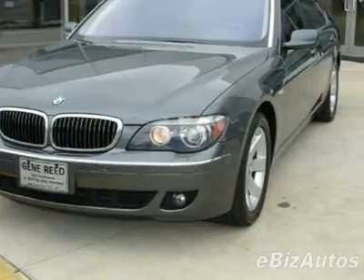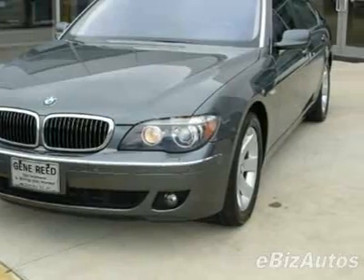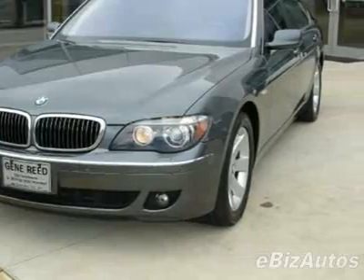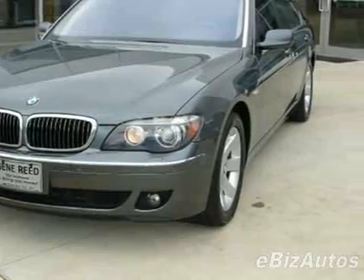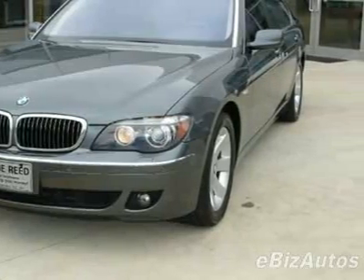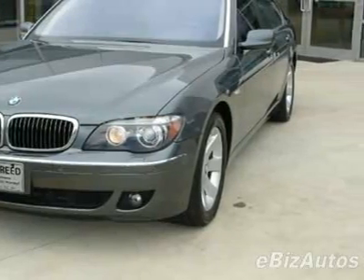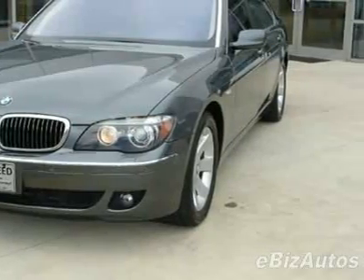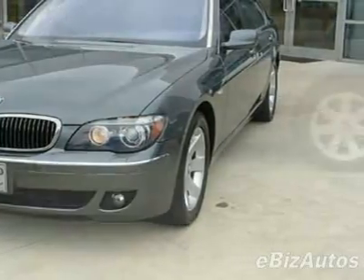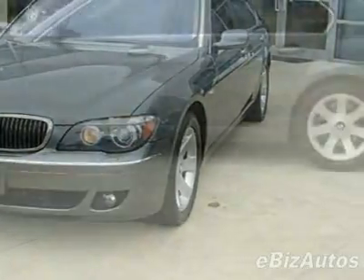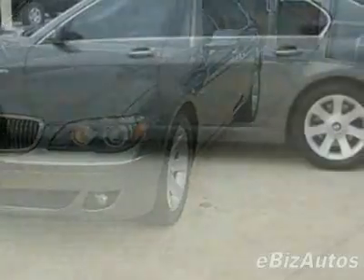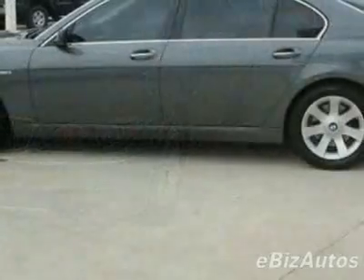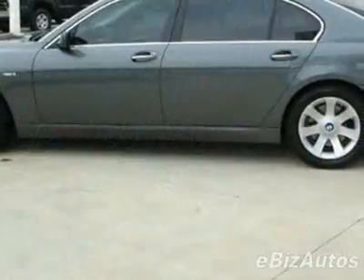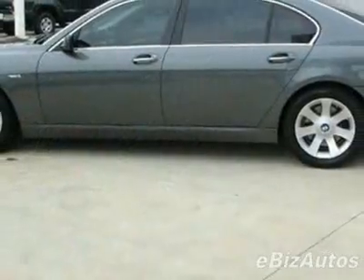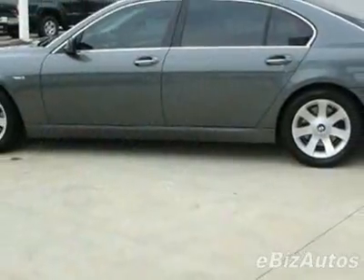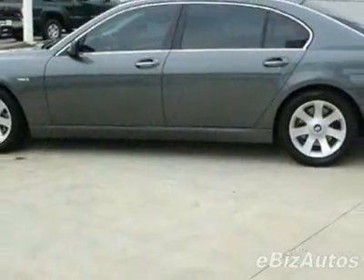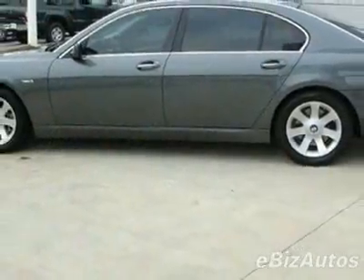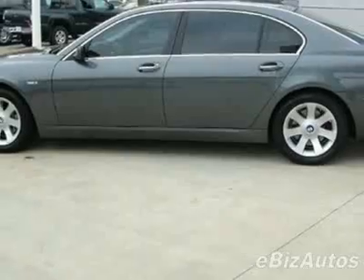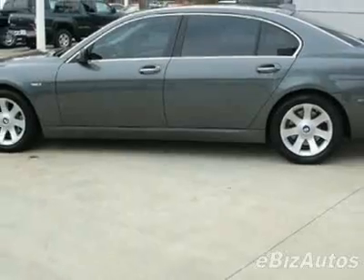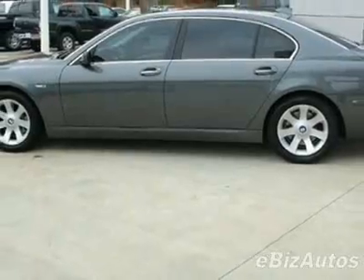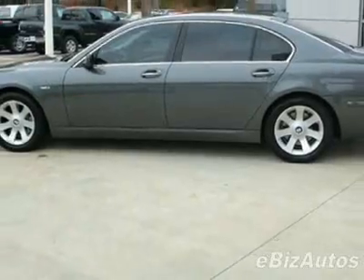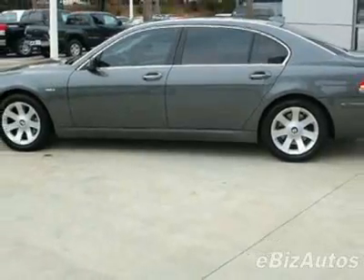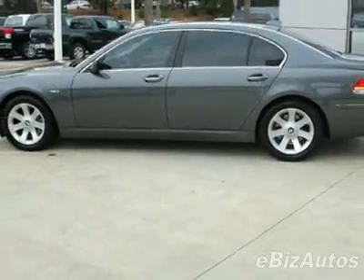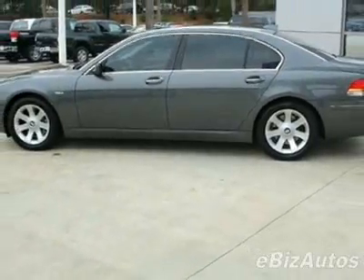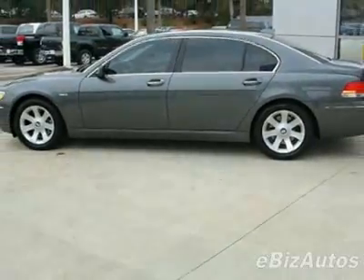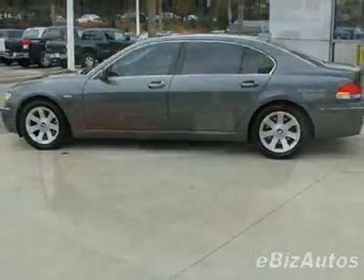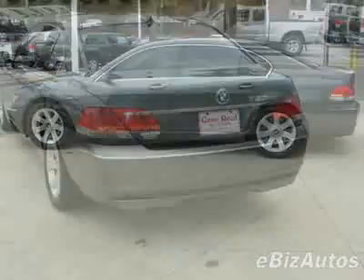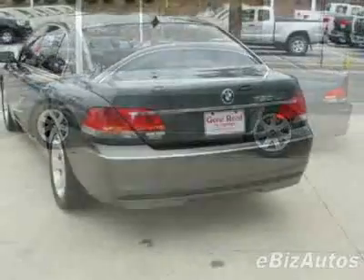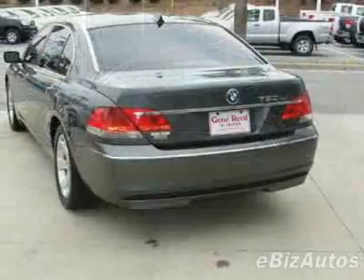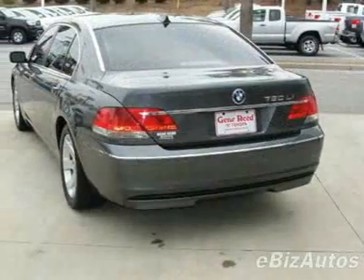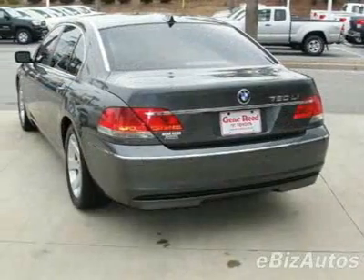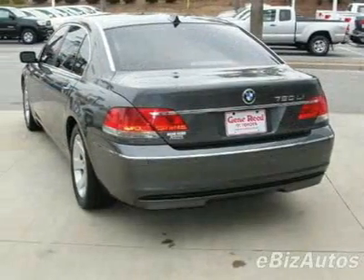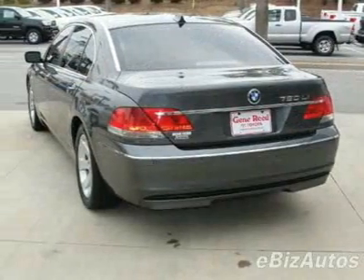For your protection, a warranty is available for this vehicle. This vehicle gets 17 miles per gallon in the city and 25 on the highway.